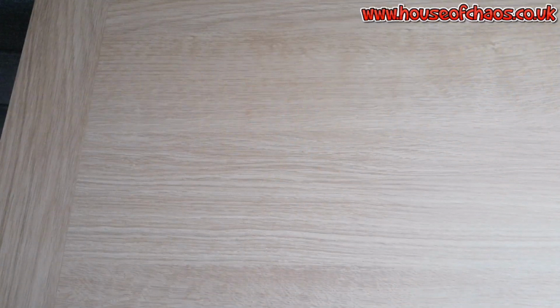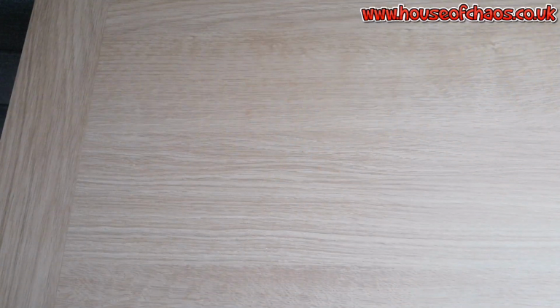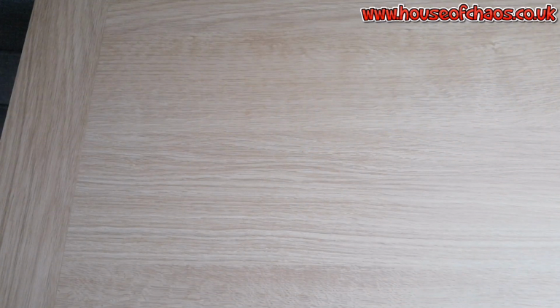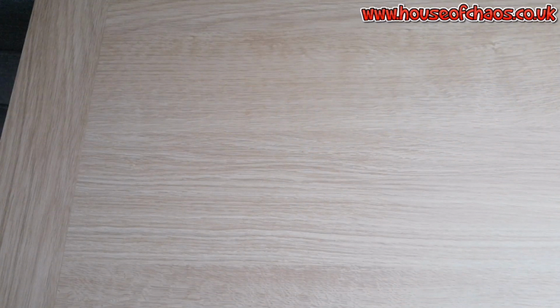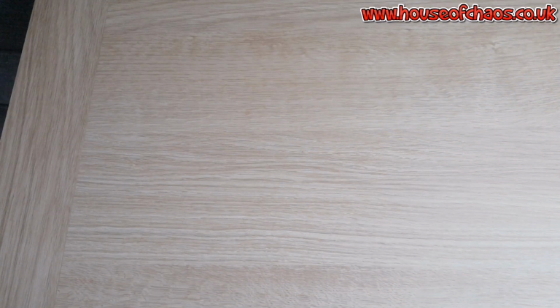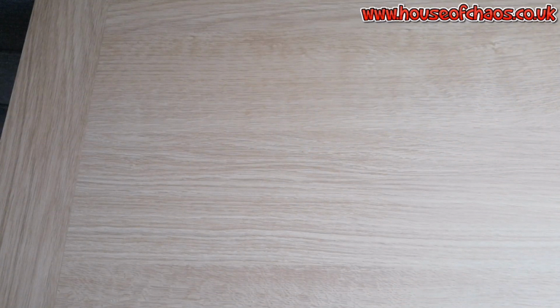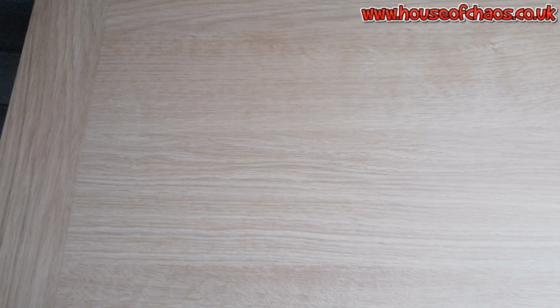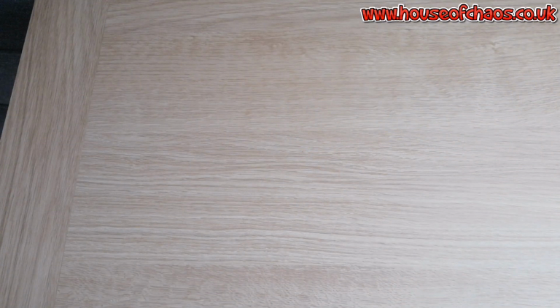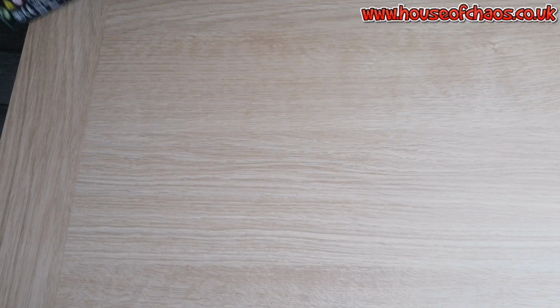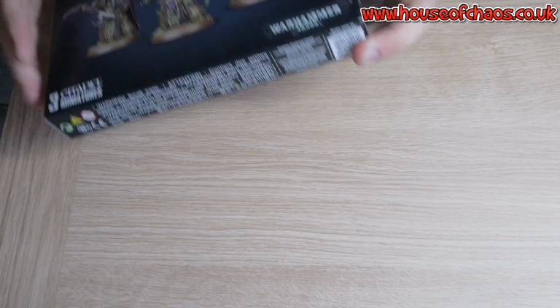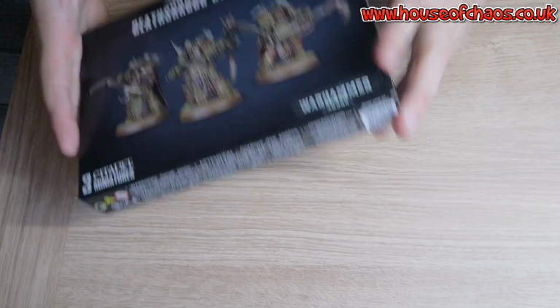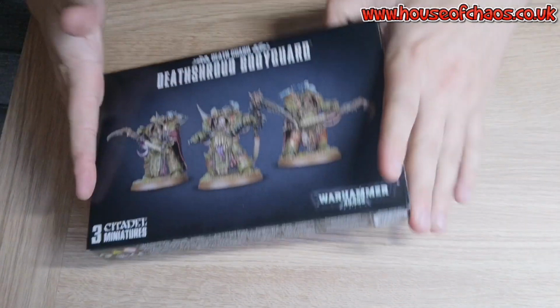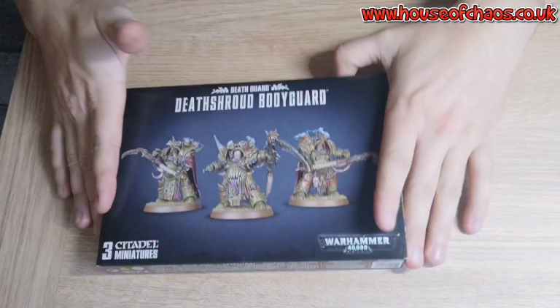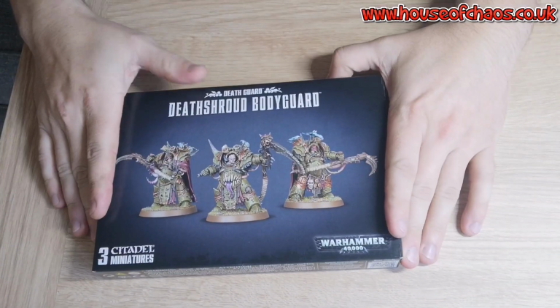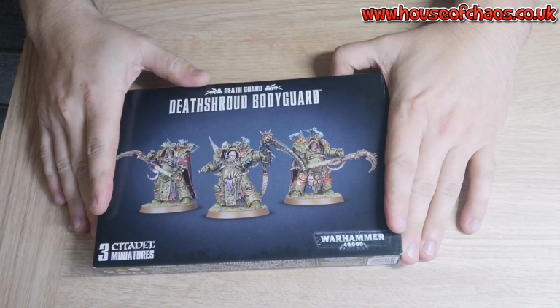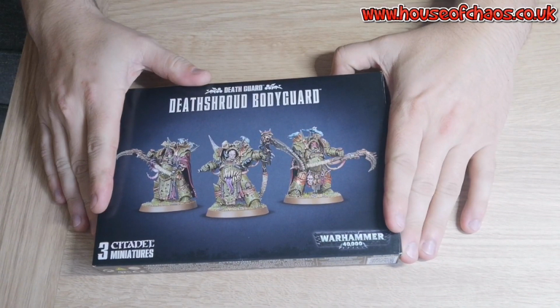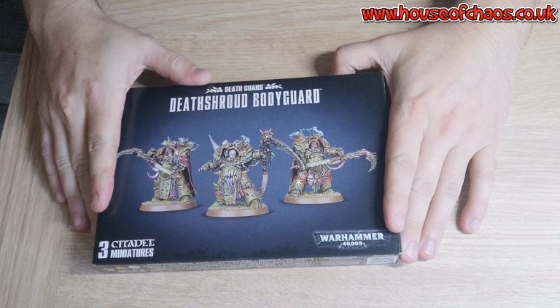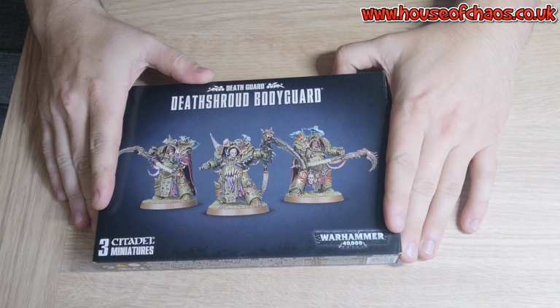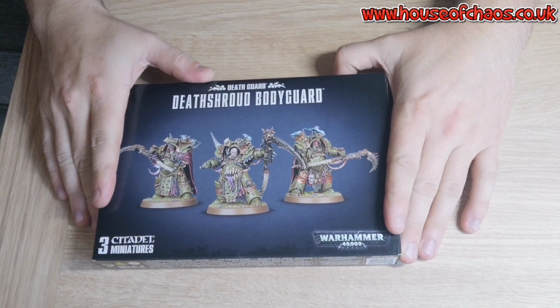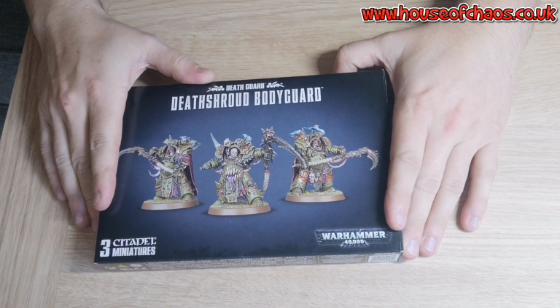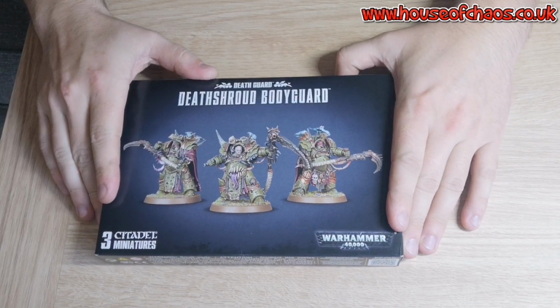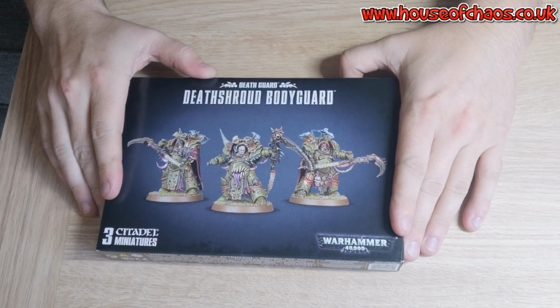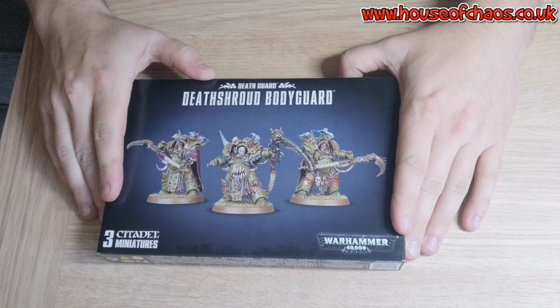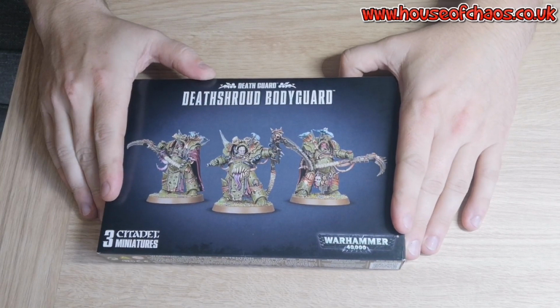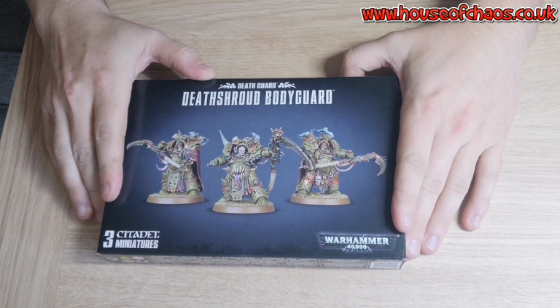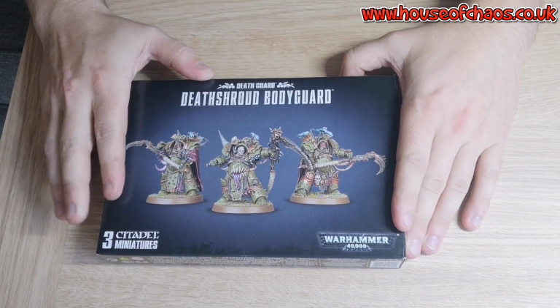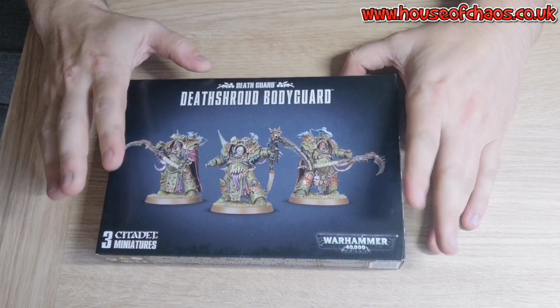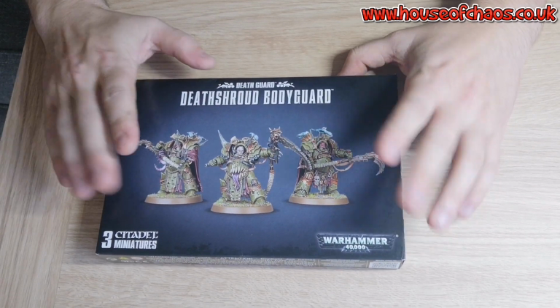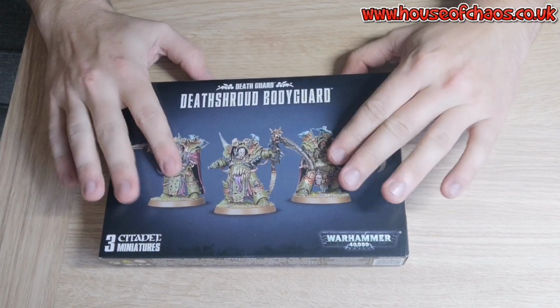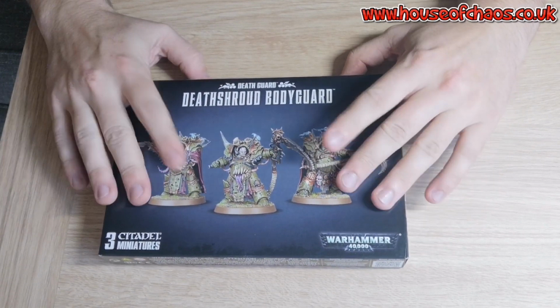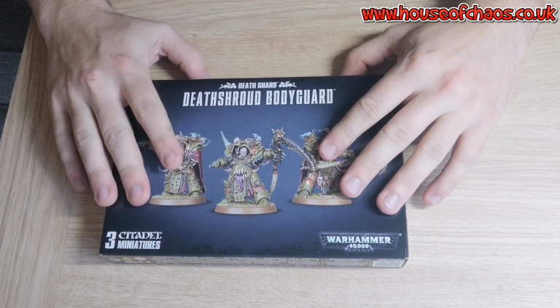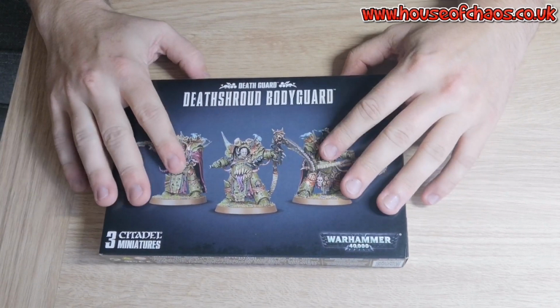Okay, so package number one: Death Shroud Bodyguard. Some lovely goodness. Let me tell you a little story about why I'm doing Death Guard.